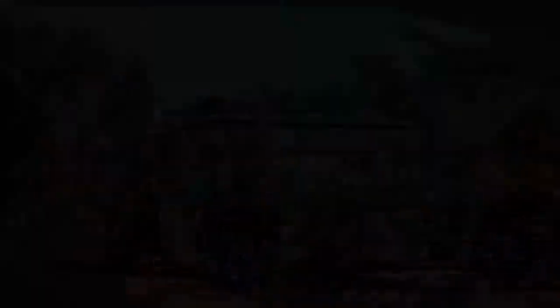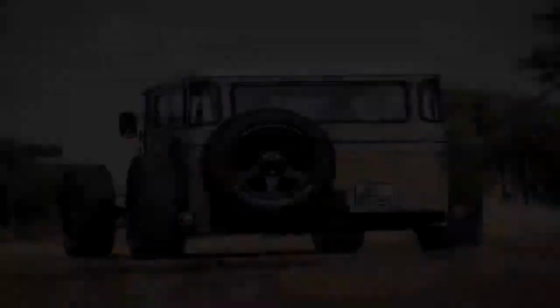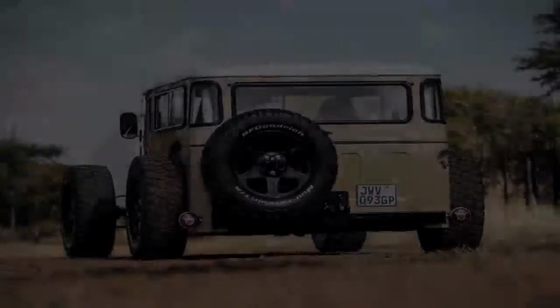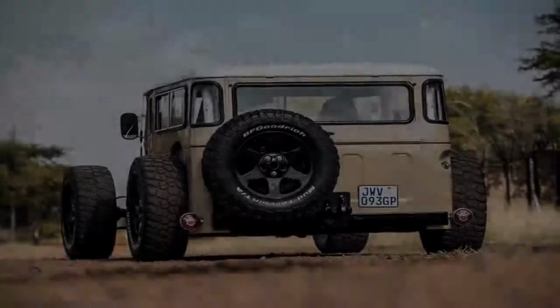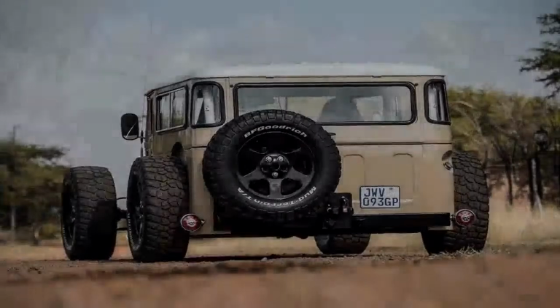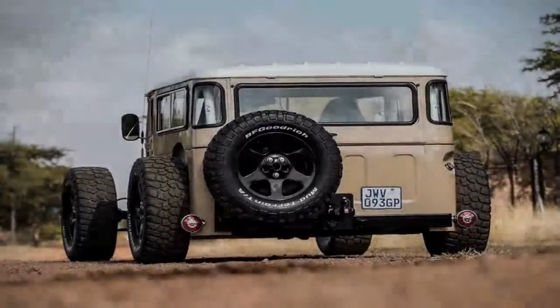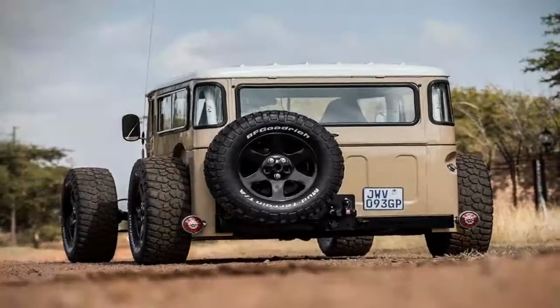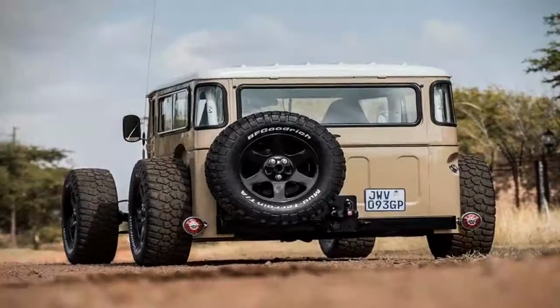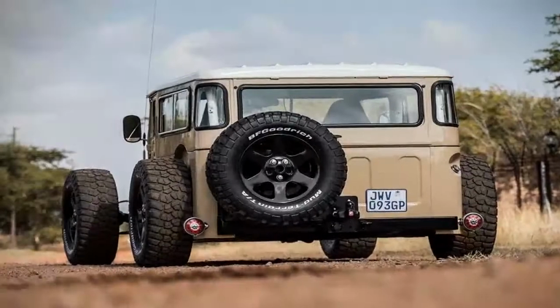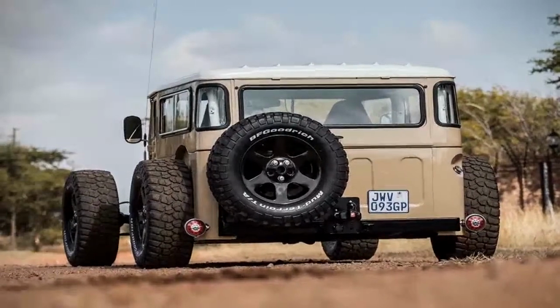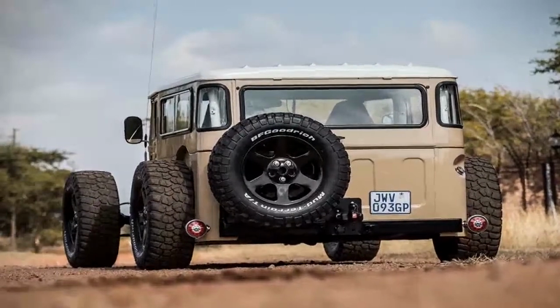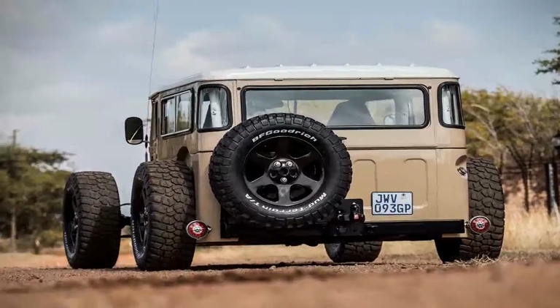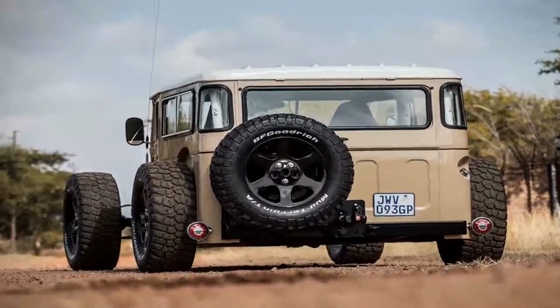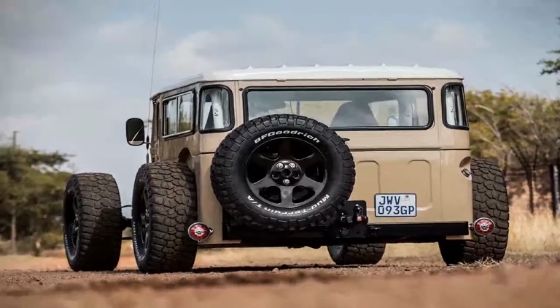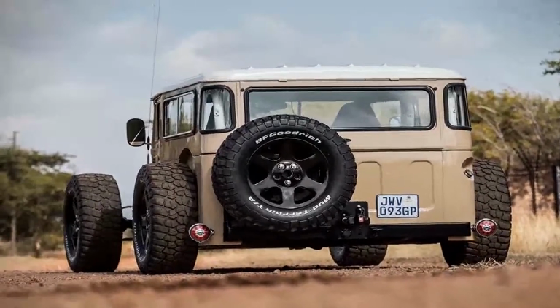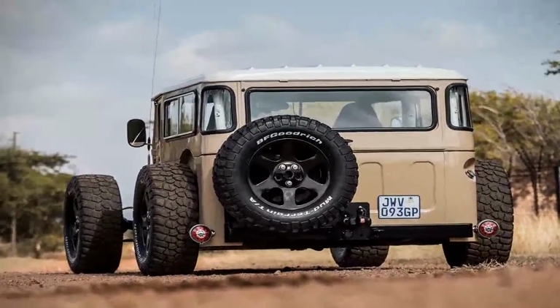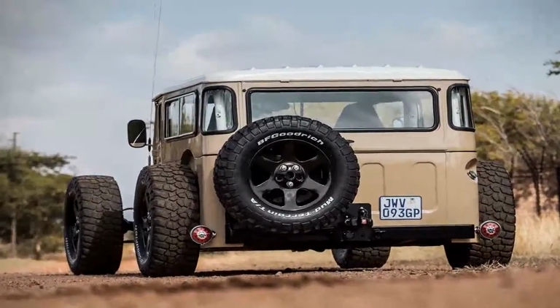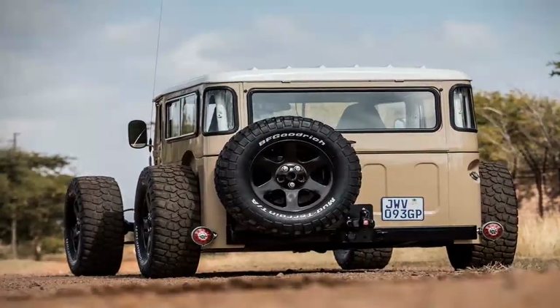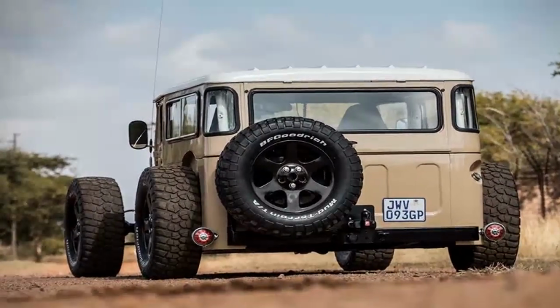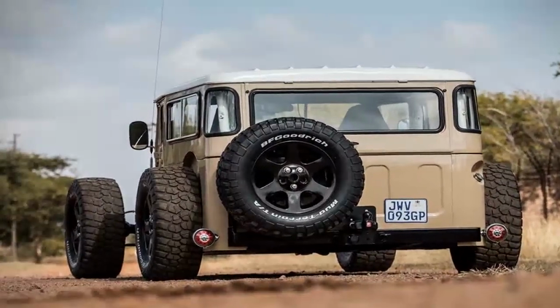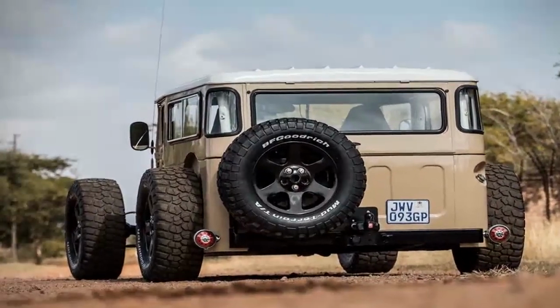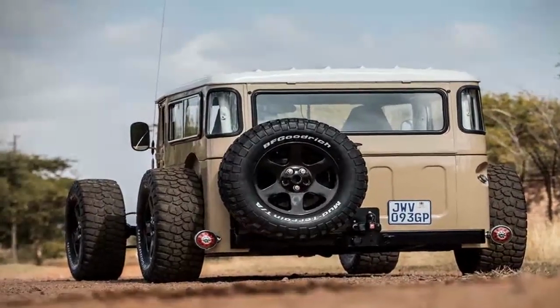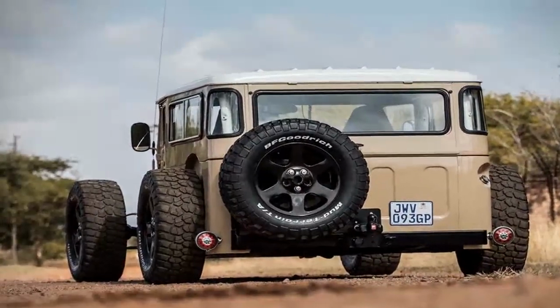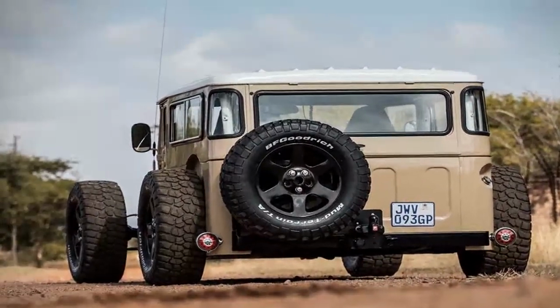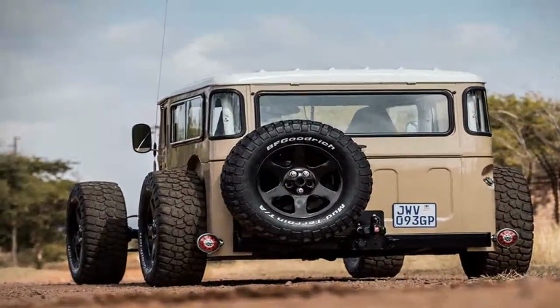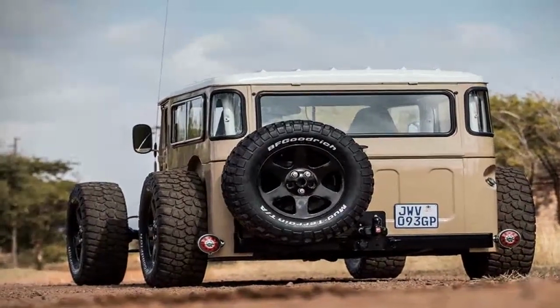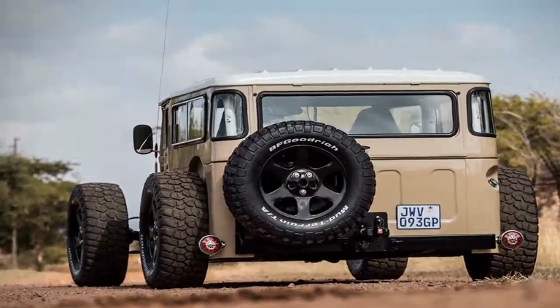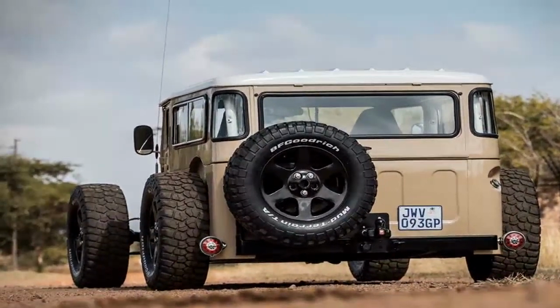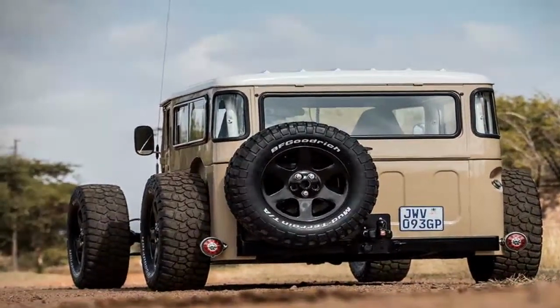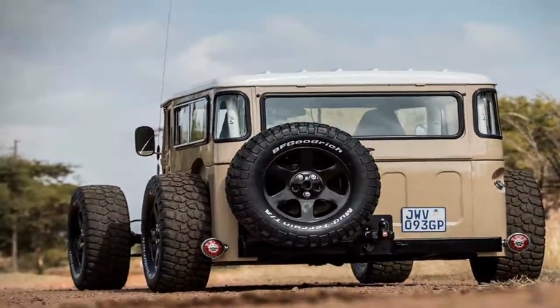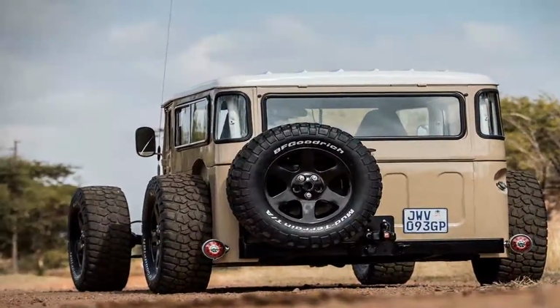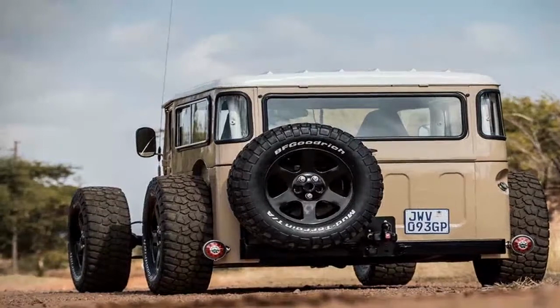So after plentiful hours of intense labour, this wild-looking hot rod is what came out the other end.